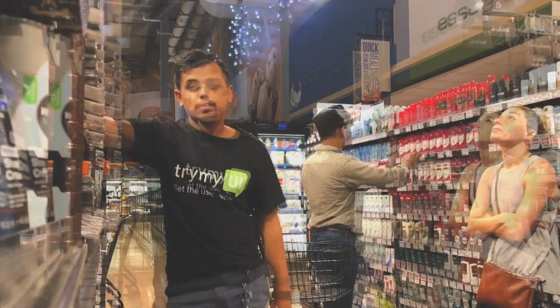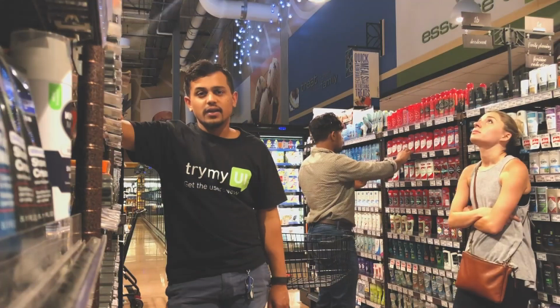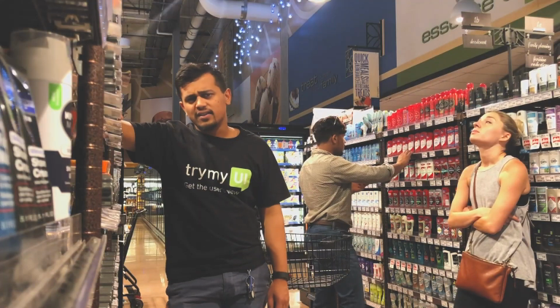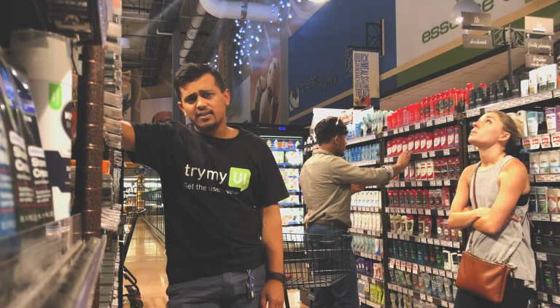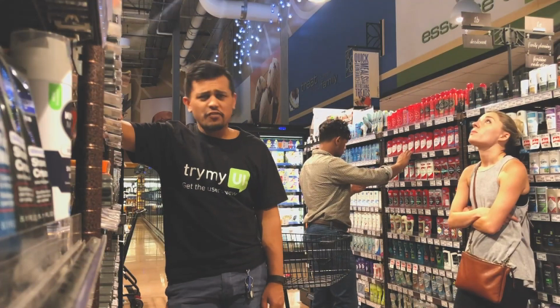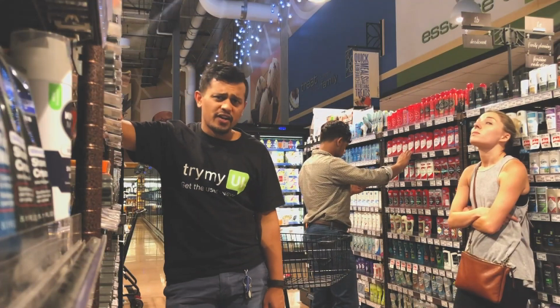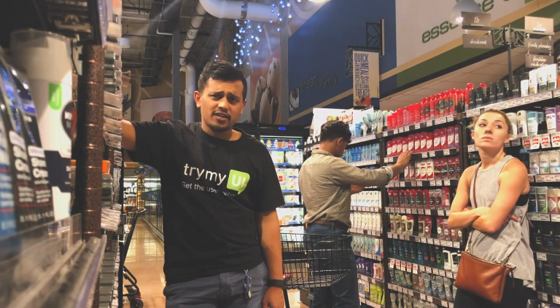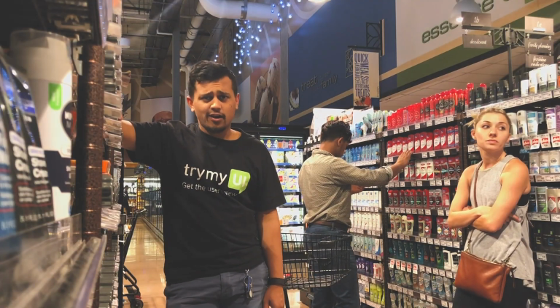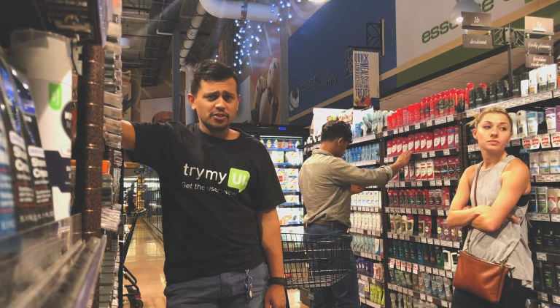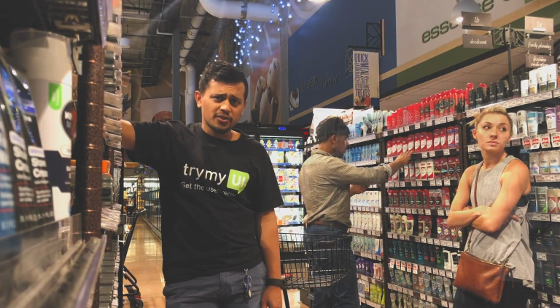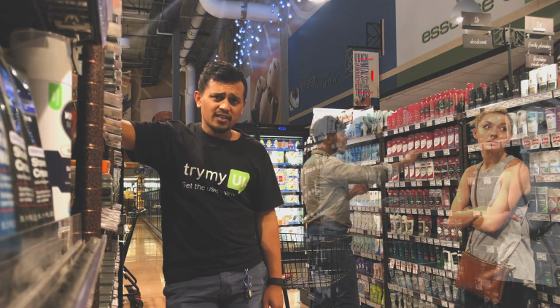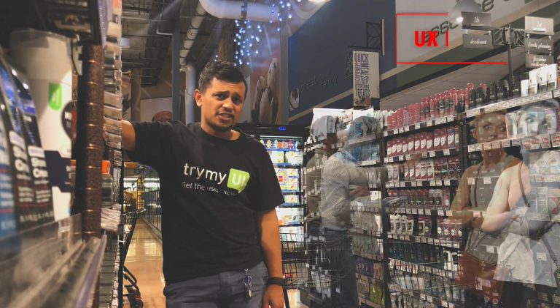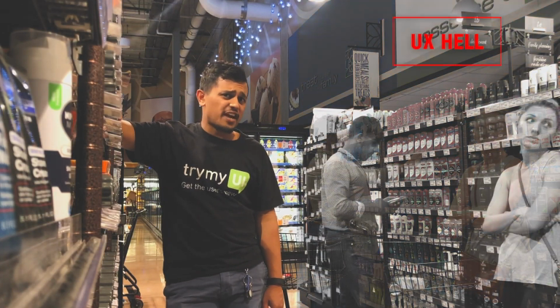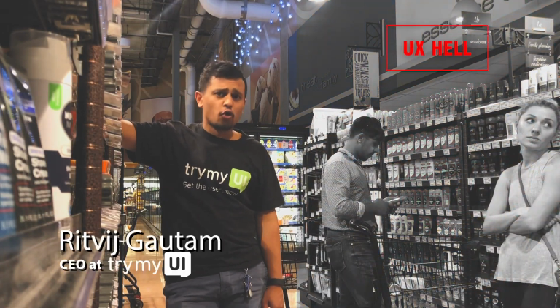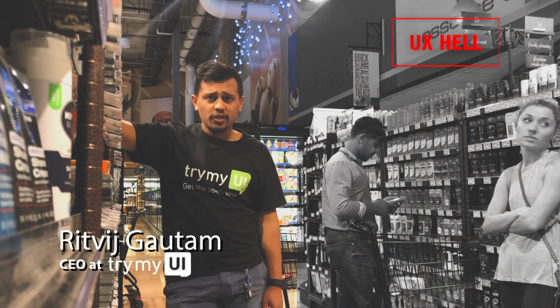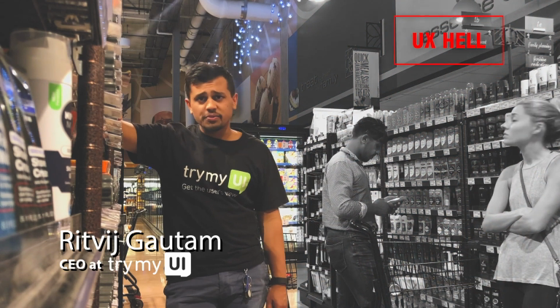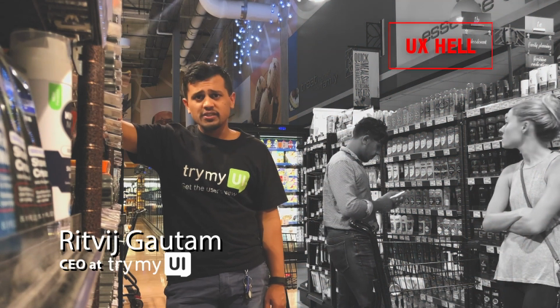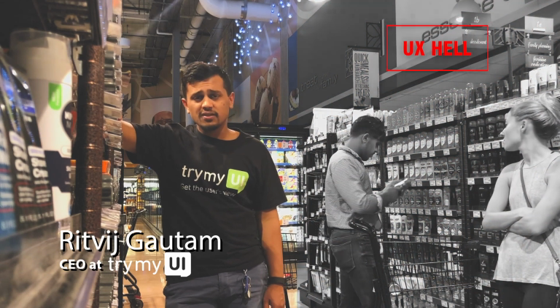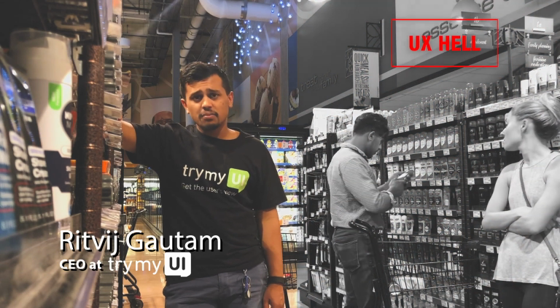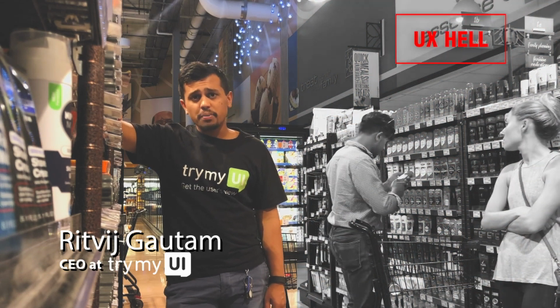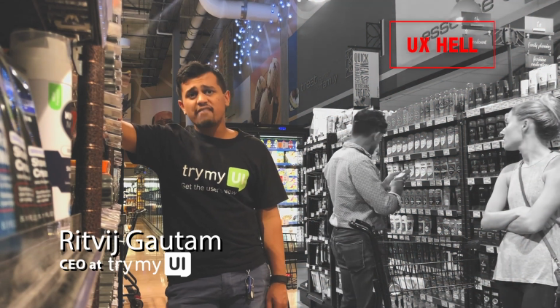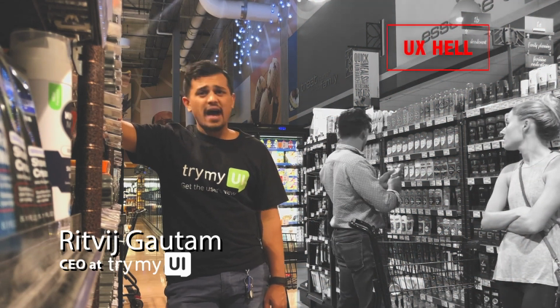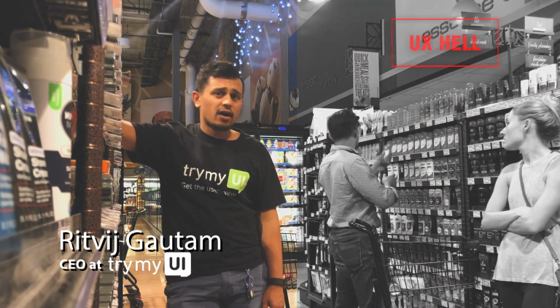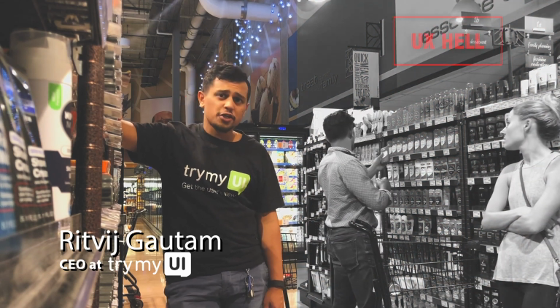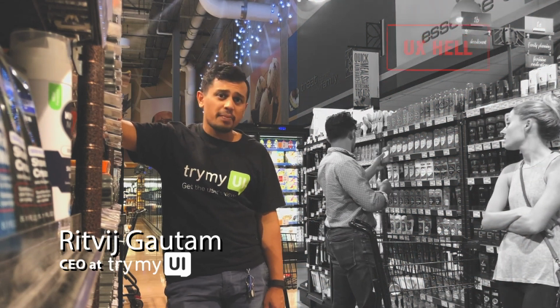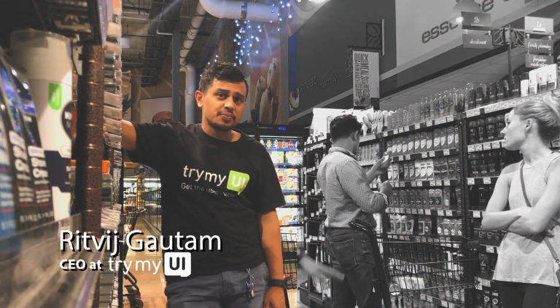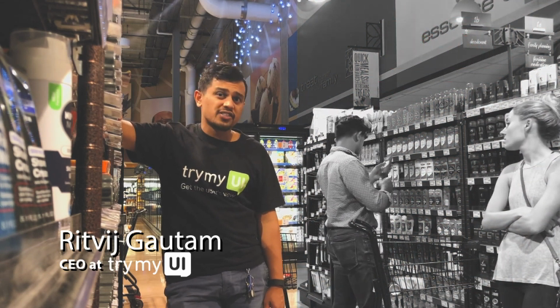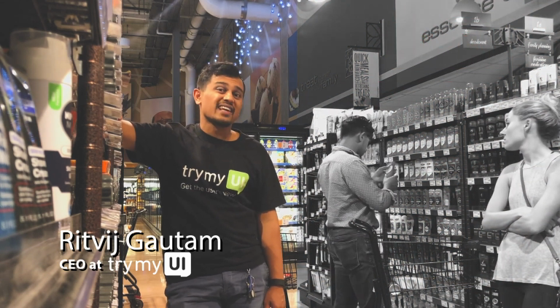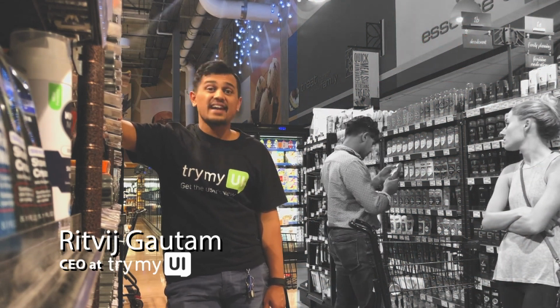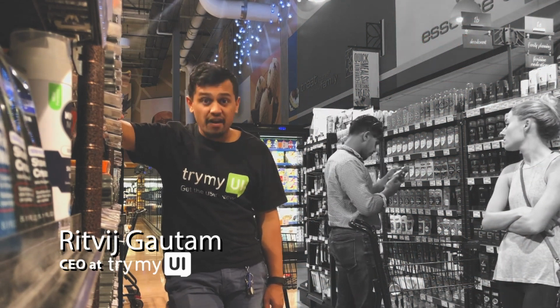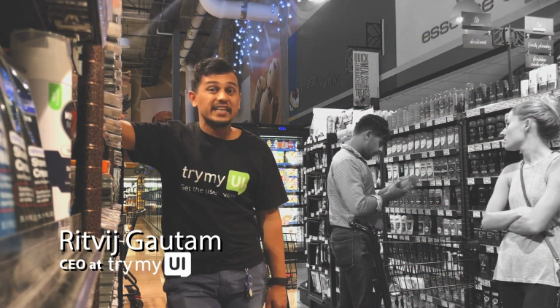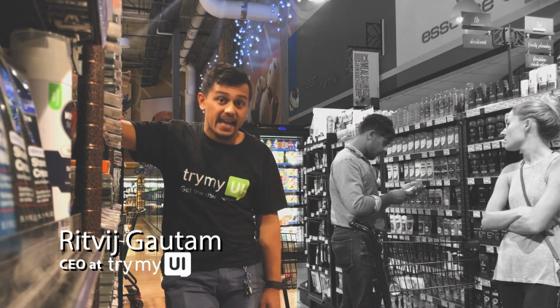Hey, have you ever been on an e-commerce store and just had a horrible experience? People have bad online shopping experiences like that every day.